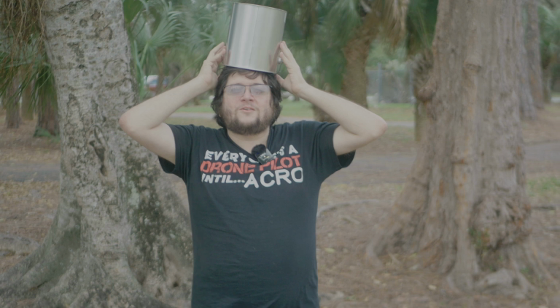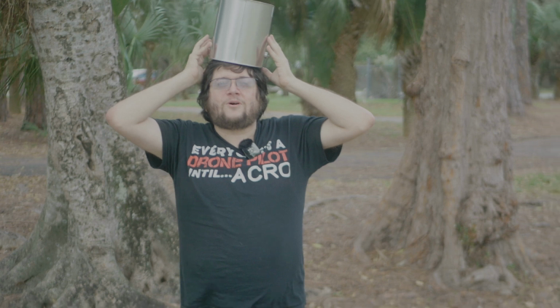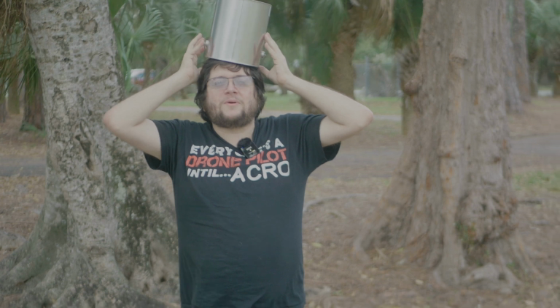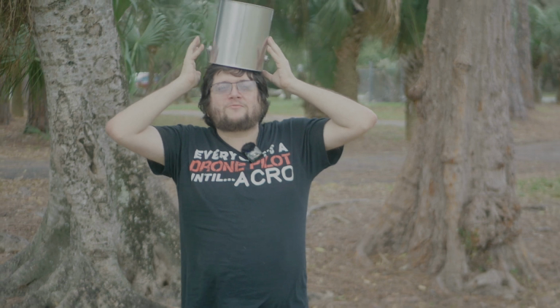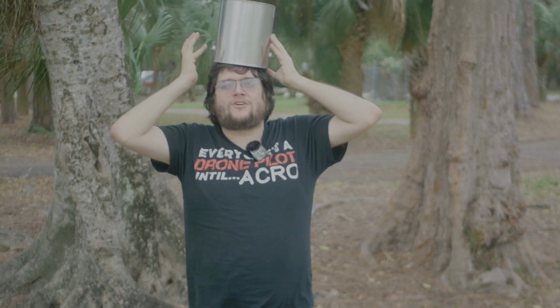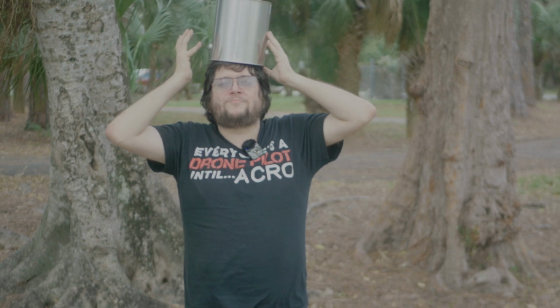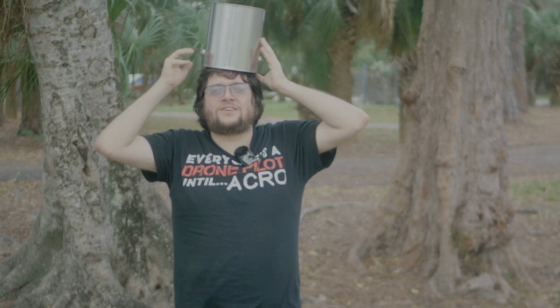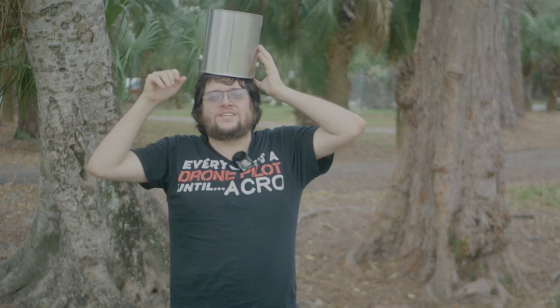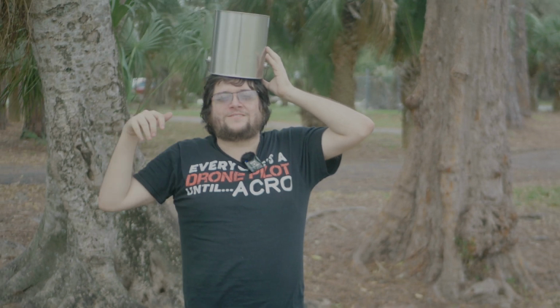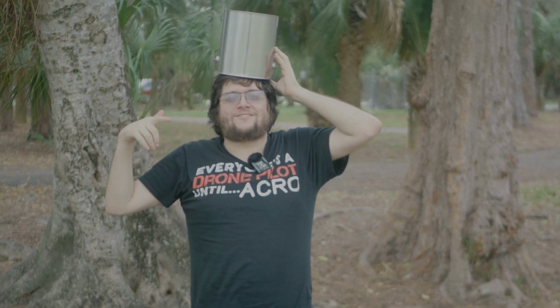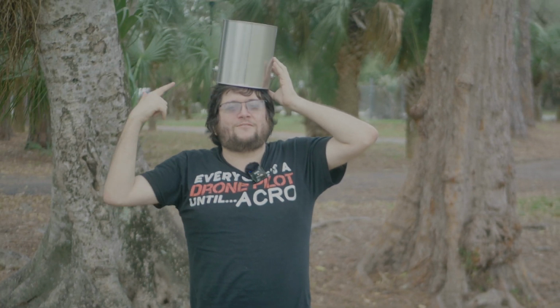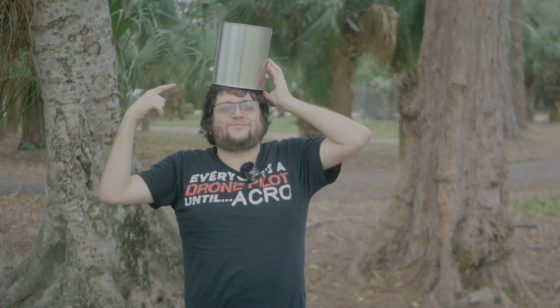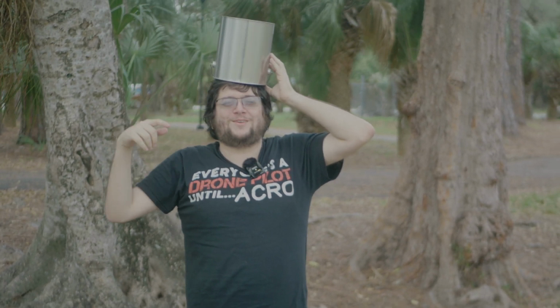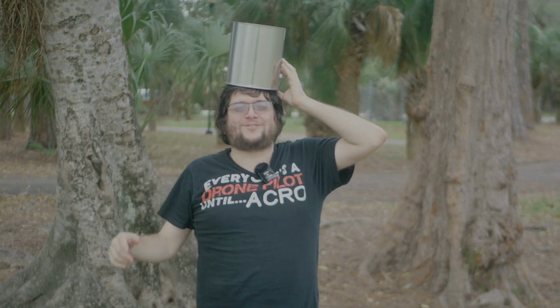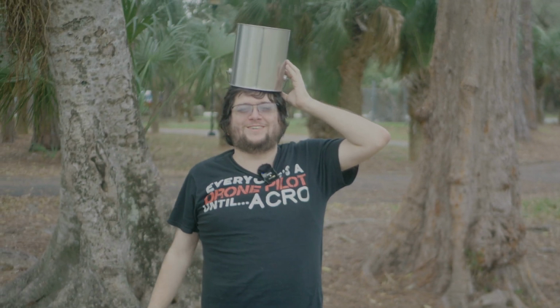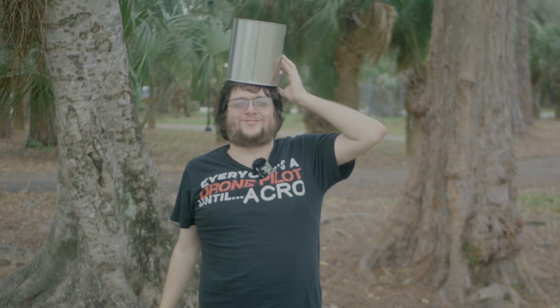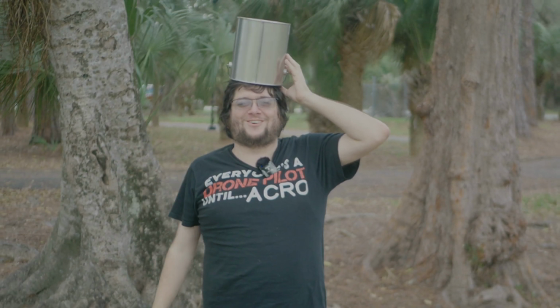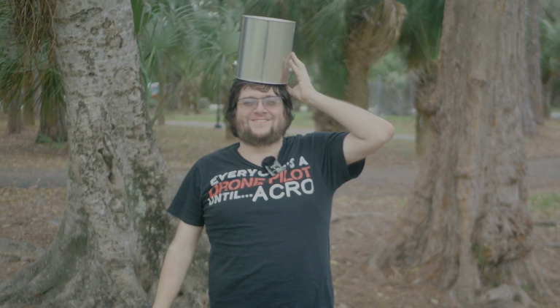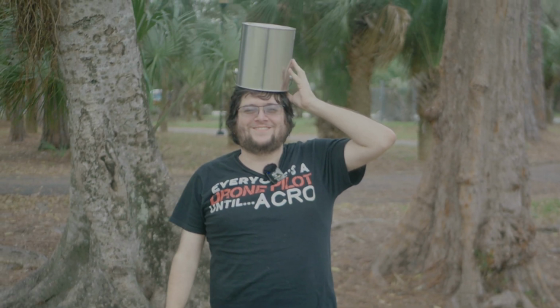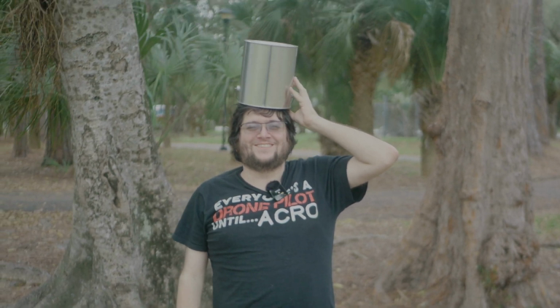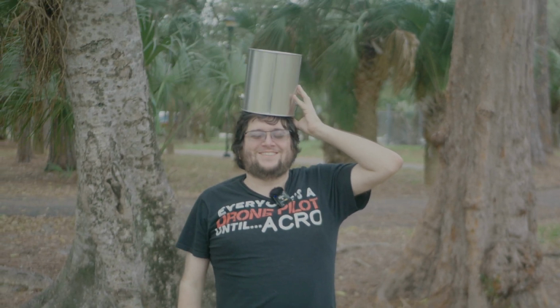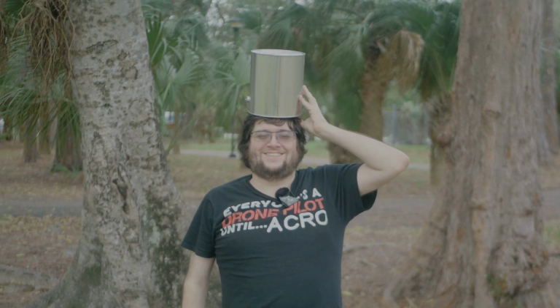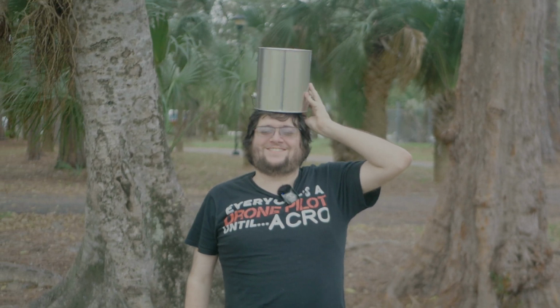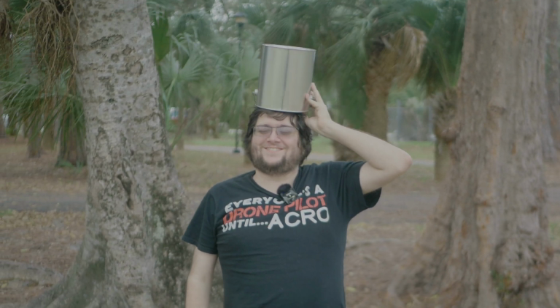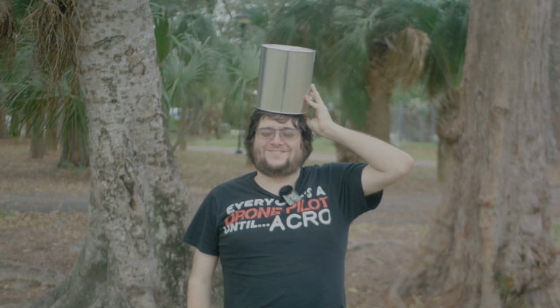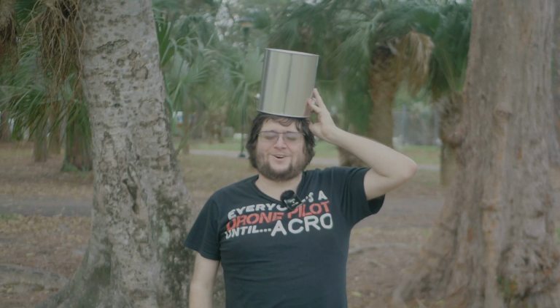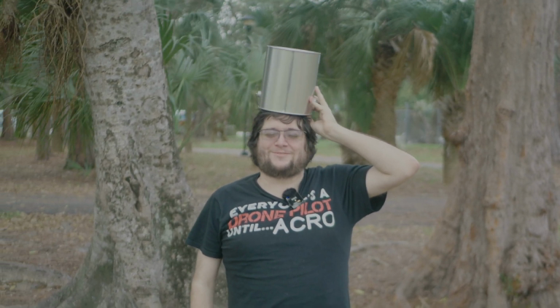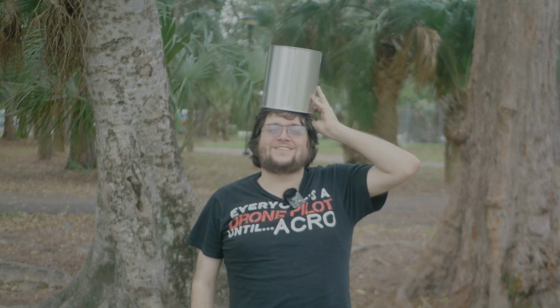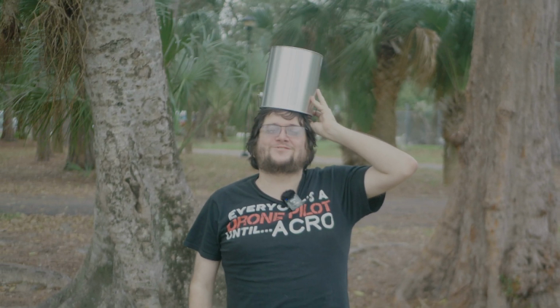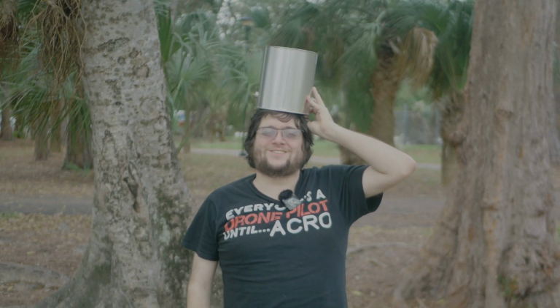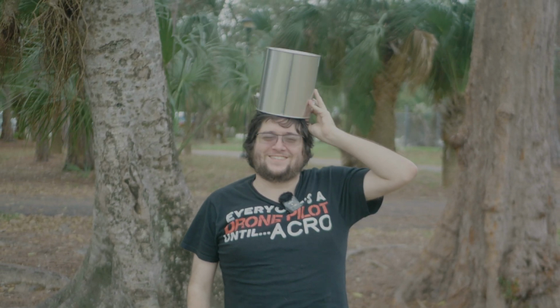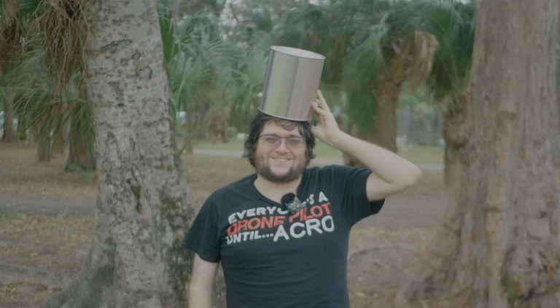What, man? We're on a budget! I don't have enough money for tinfoil! Whatever, let's just roll the intro.